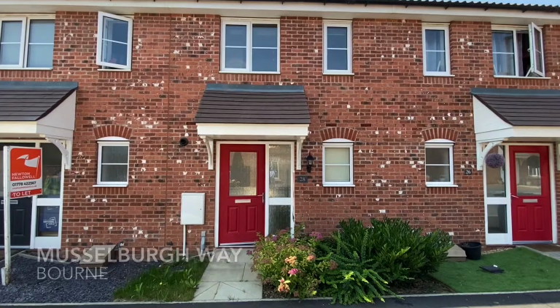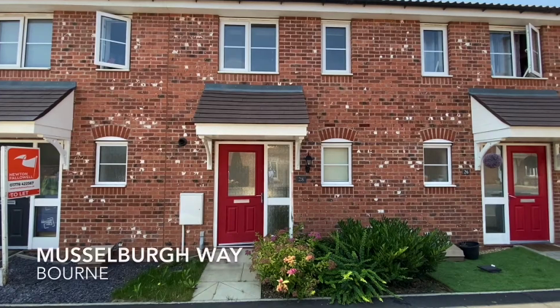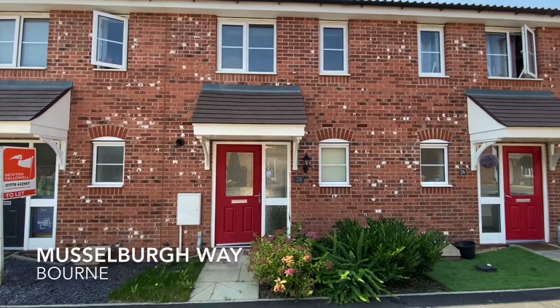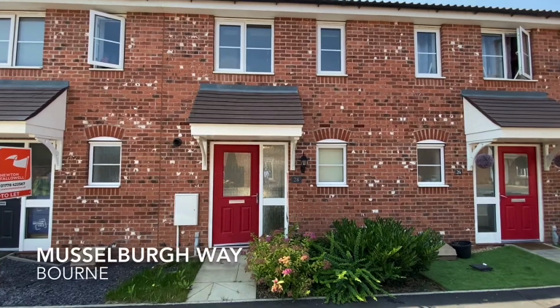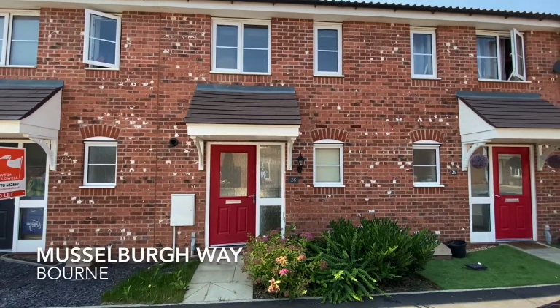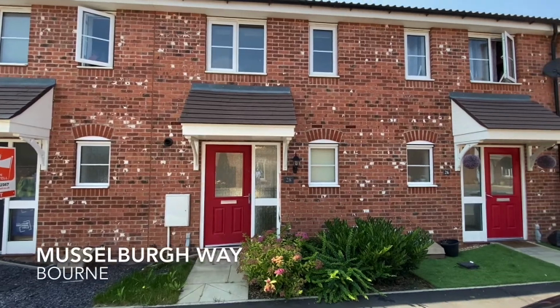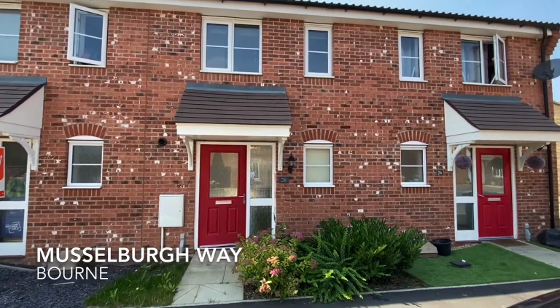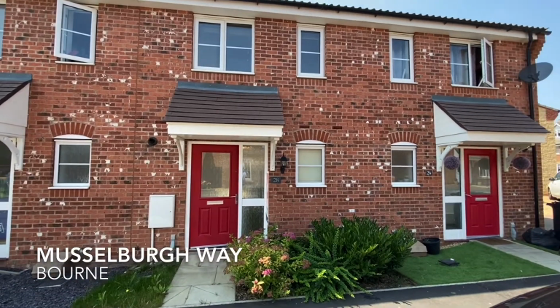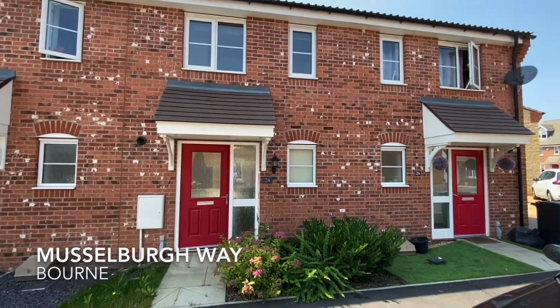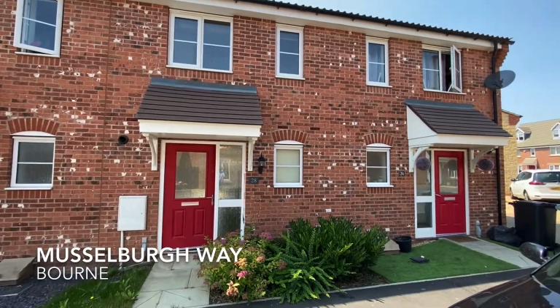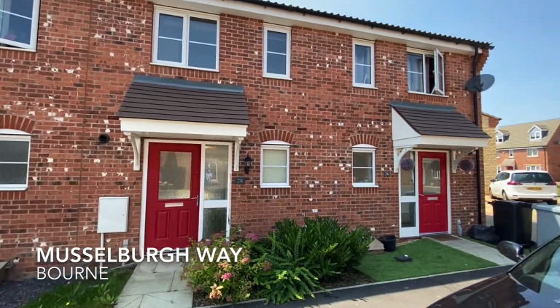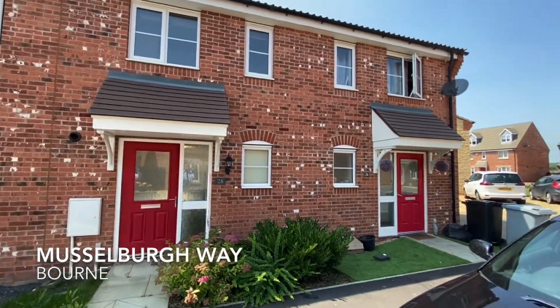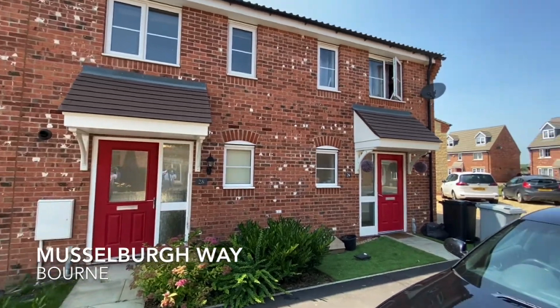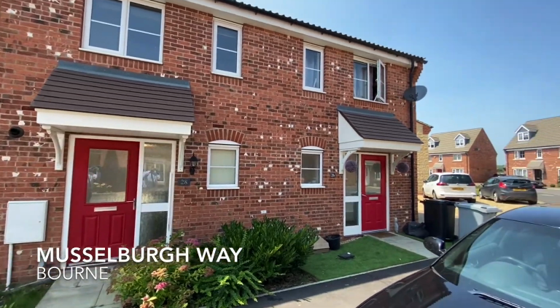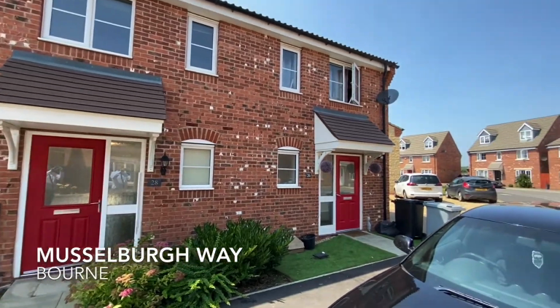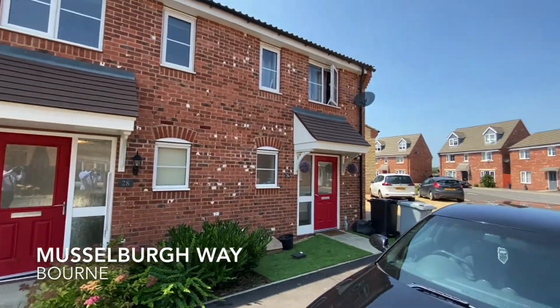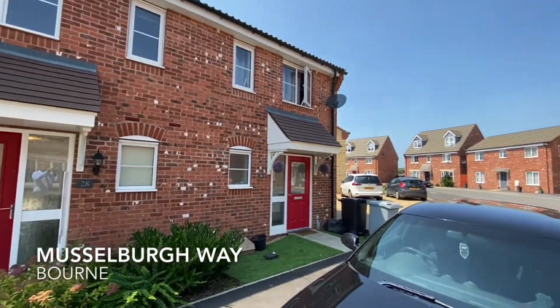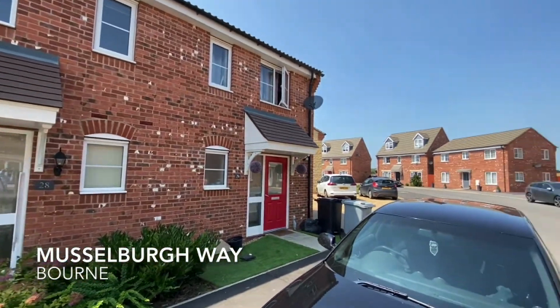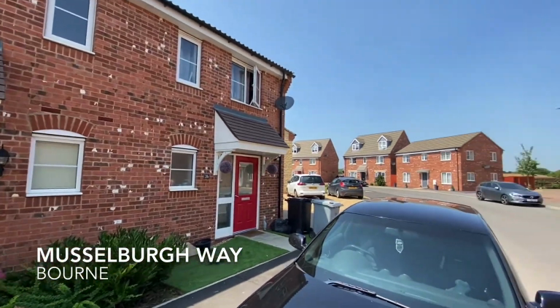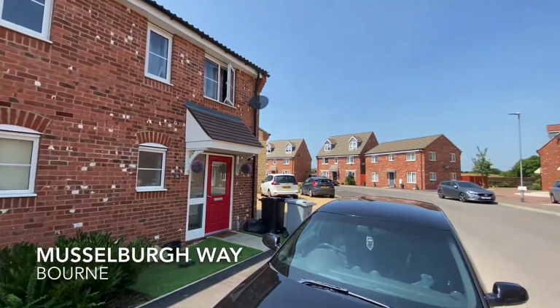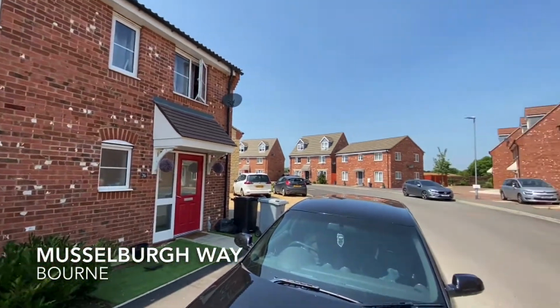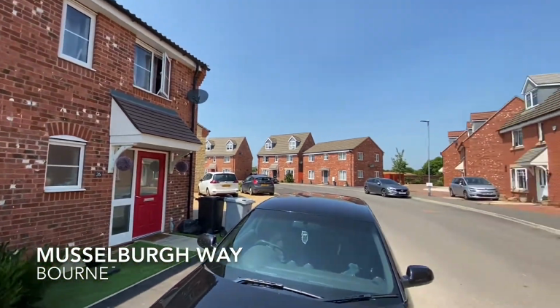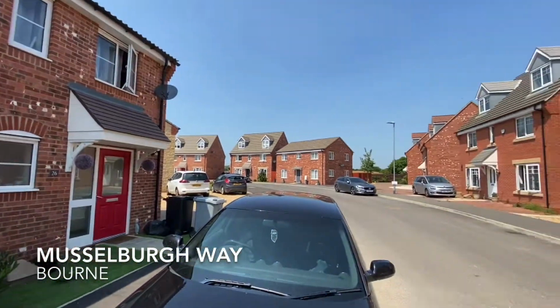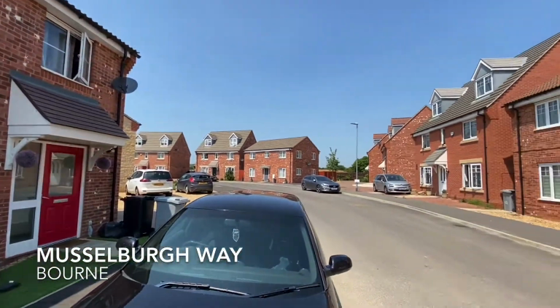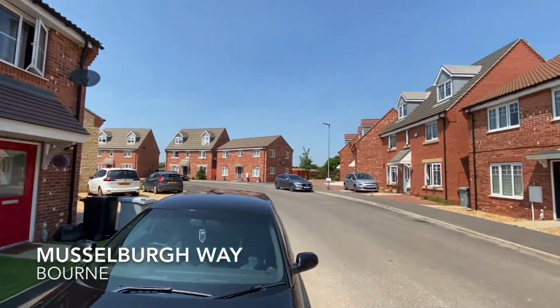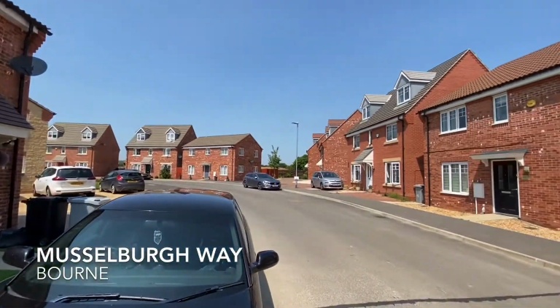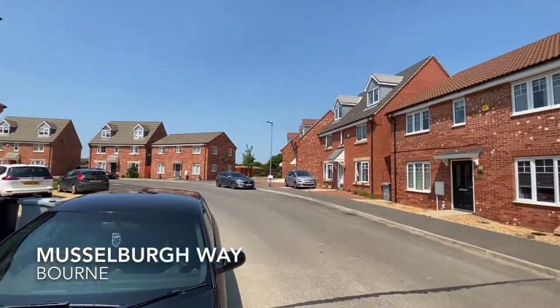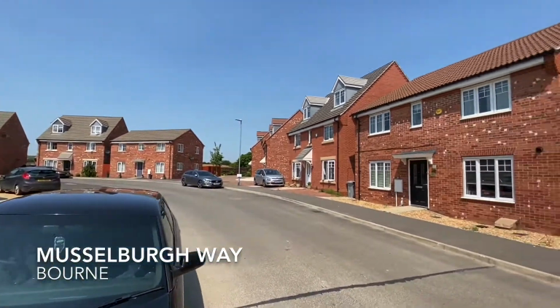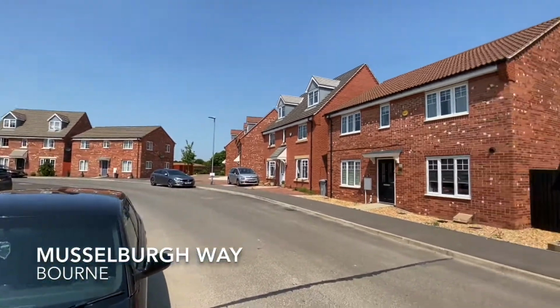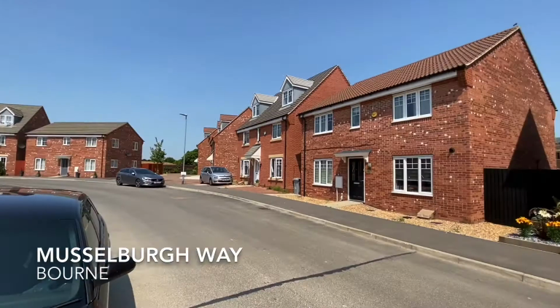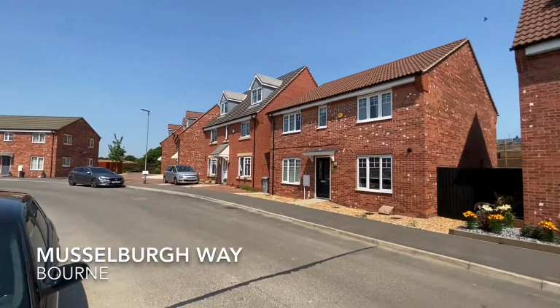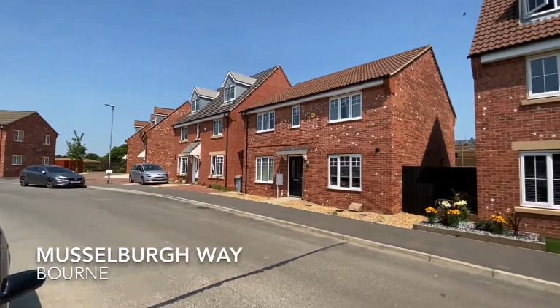Welcome to Musselburgh Way, situated in the popular development of Elsie Park.